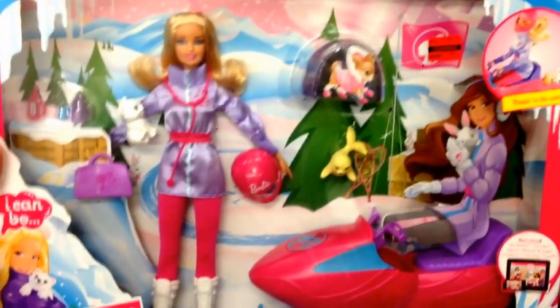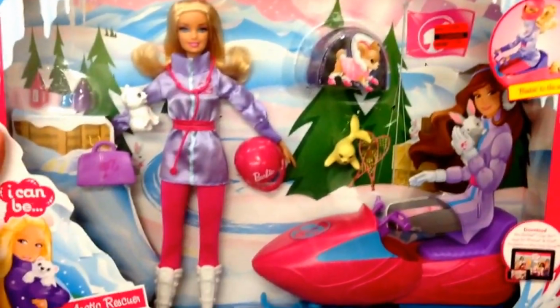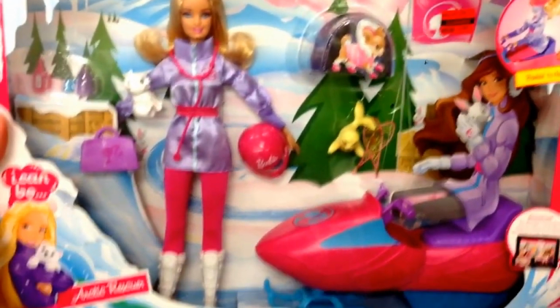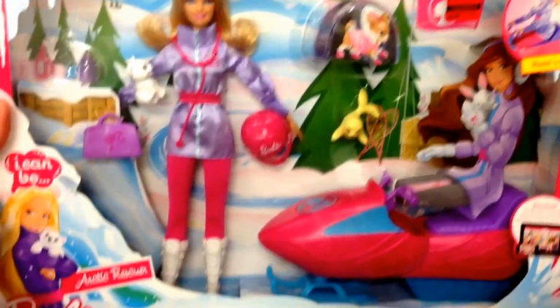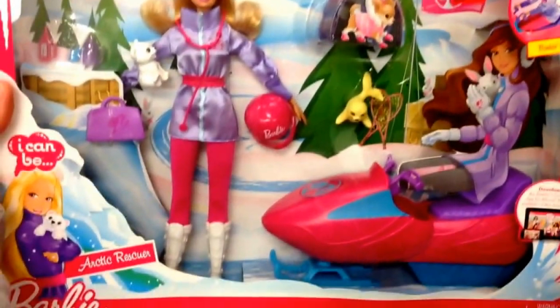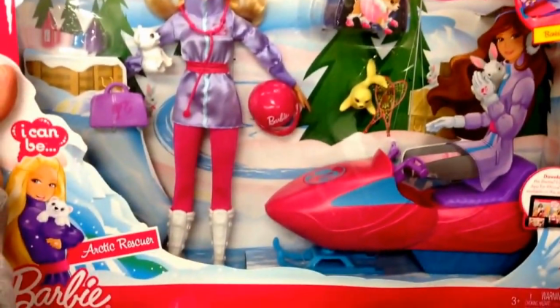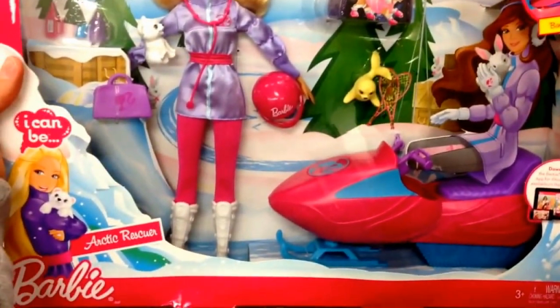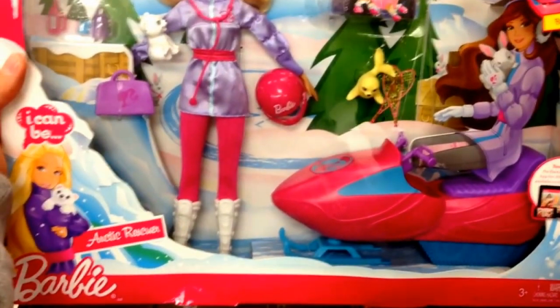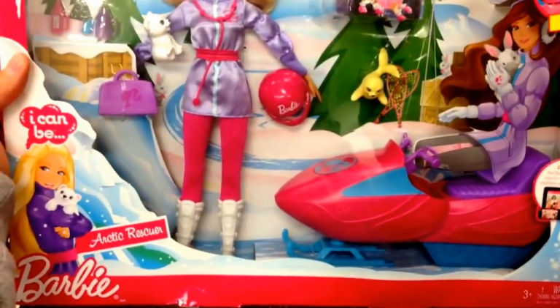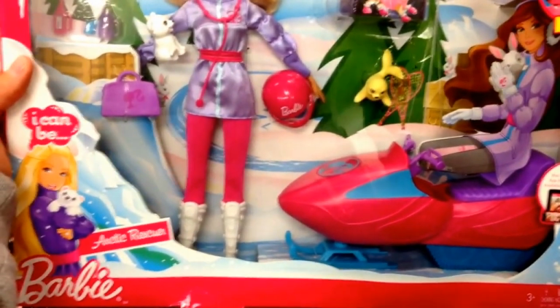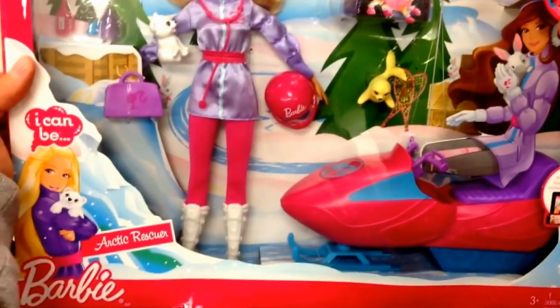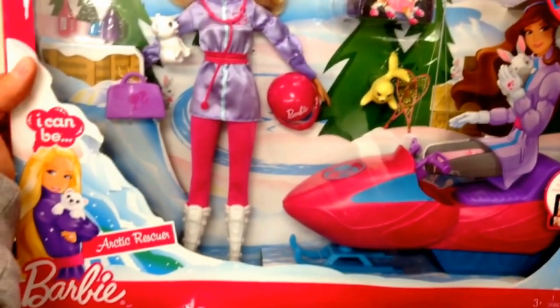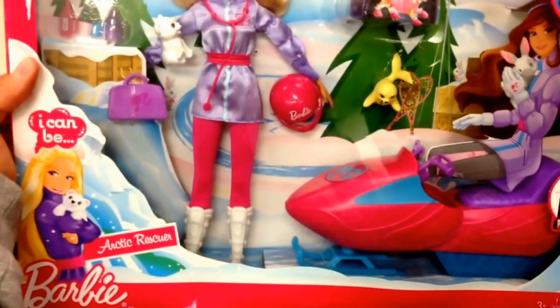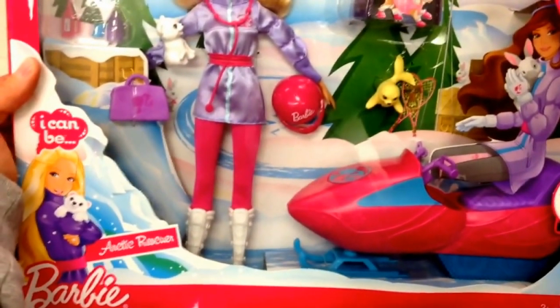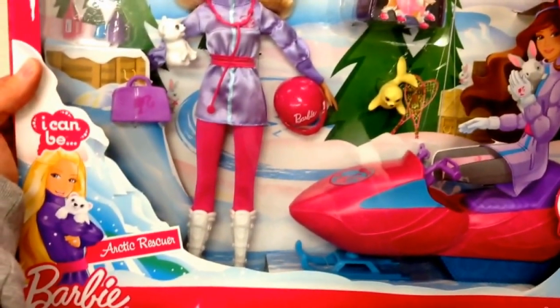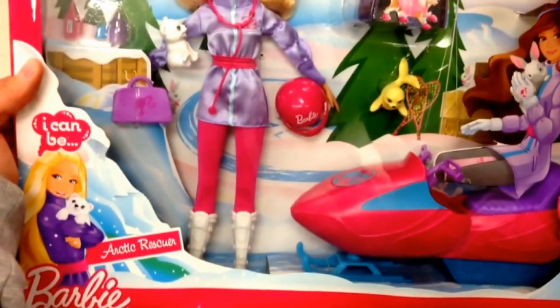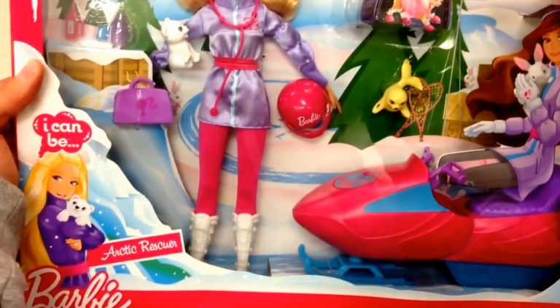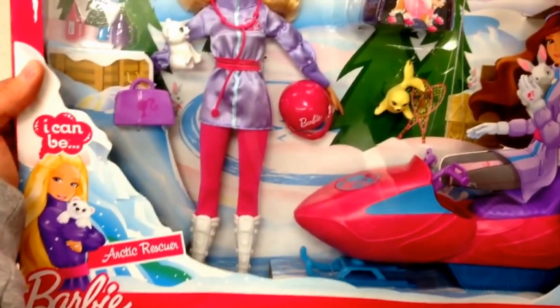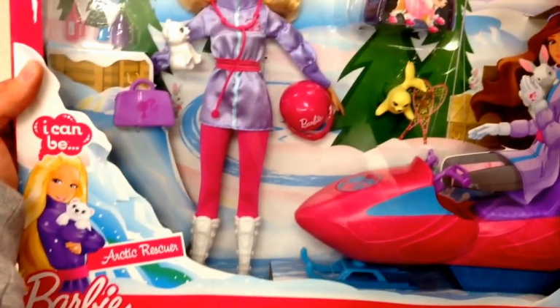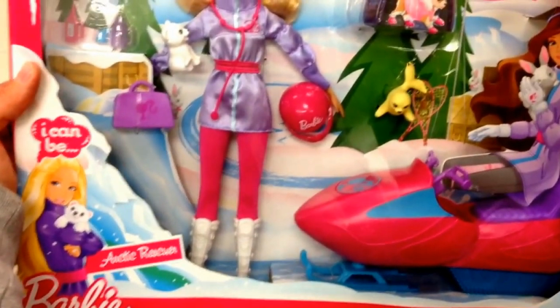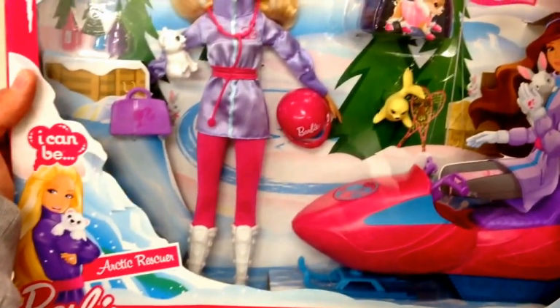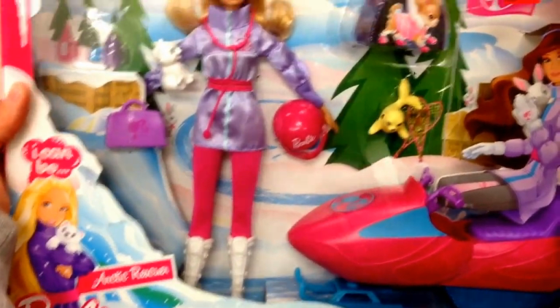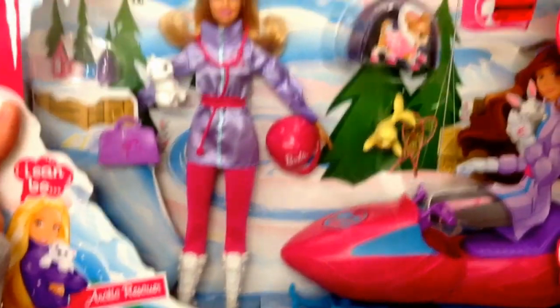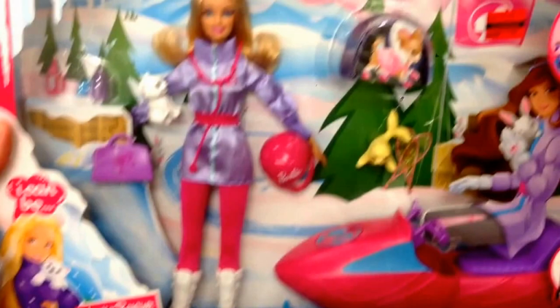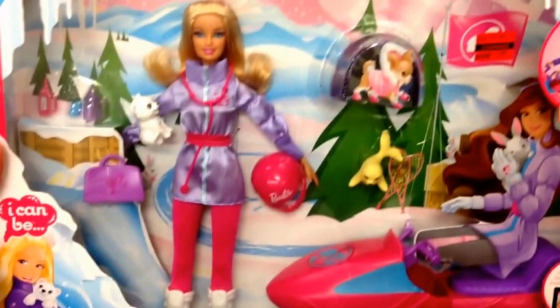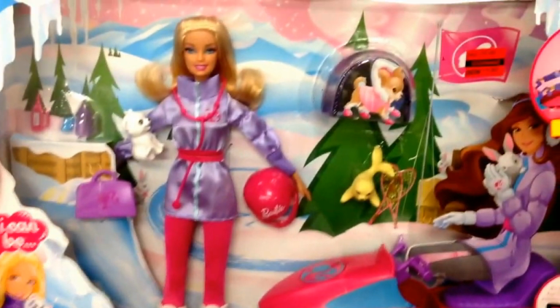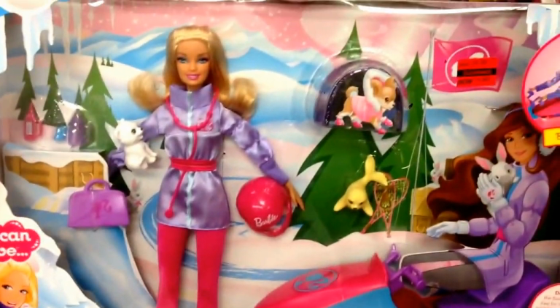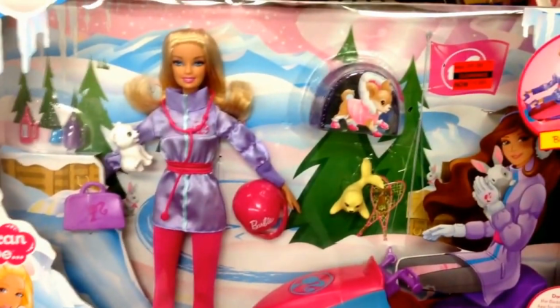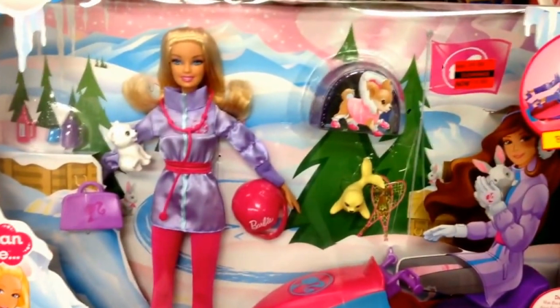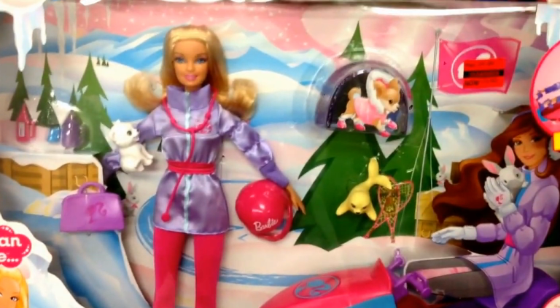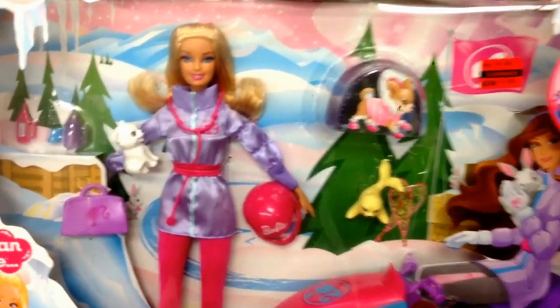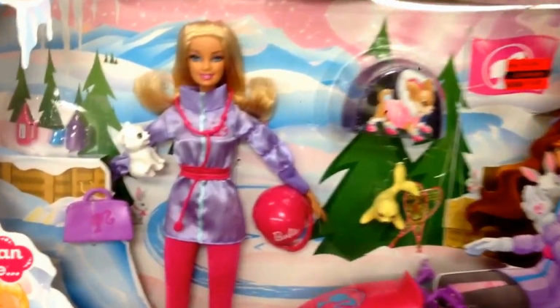Hey guys, welcome back to Chop Chop Droids. Check this out from Barbie — this is Barbie Arctic Rescuer. This is cool.